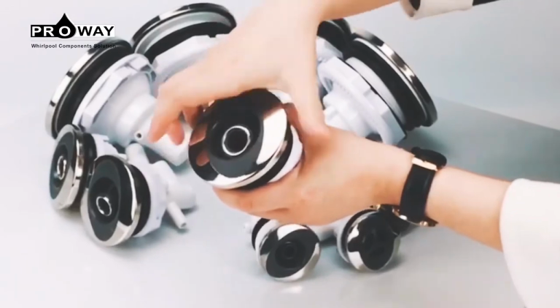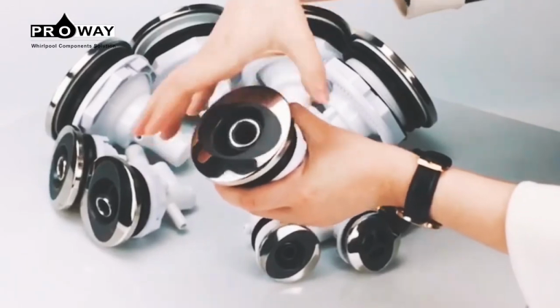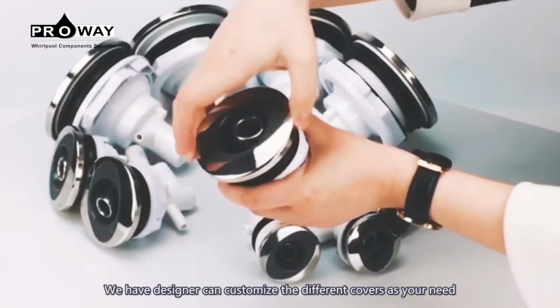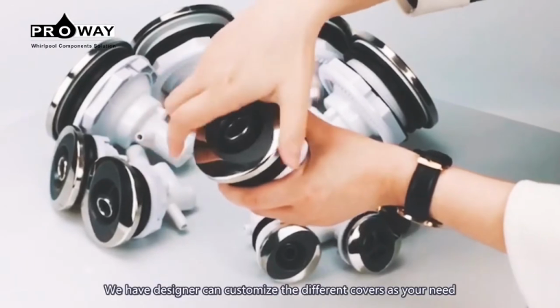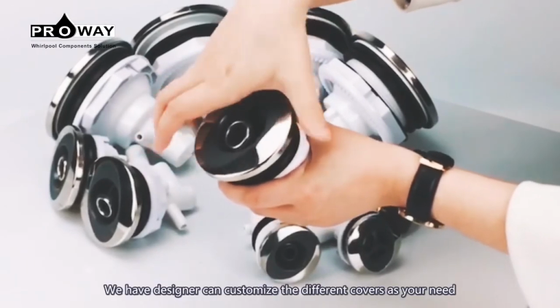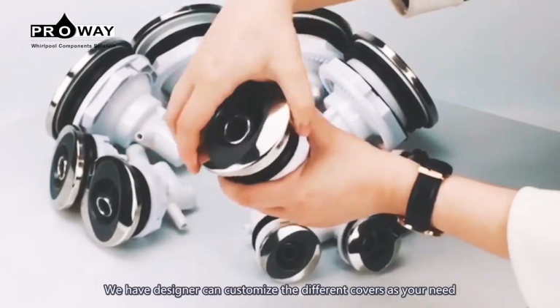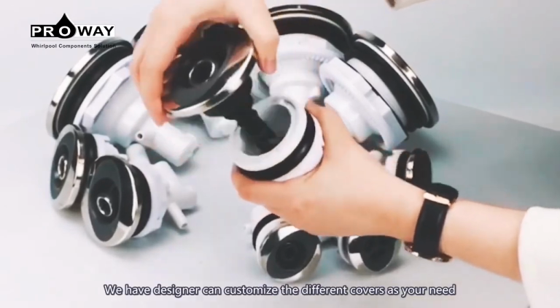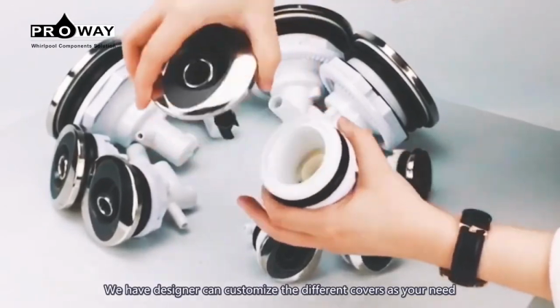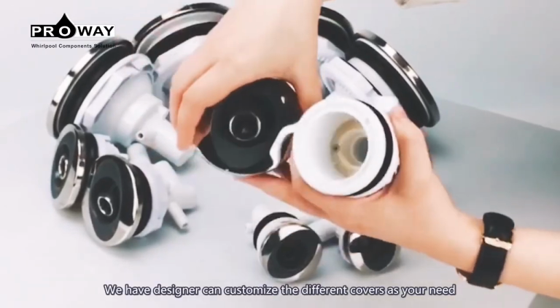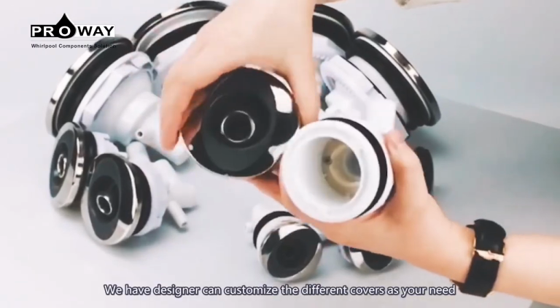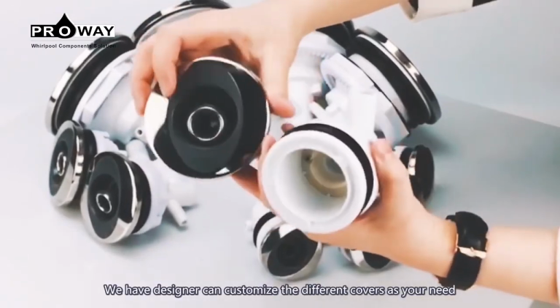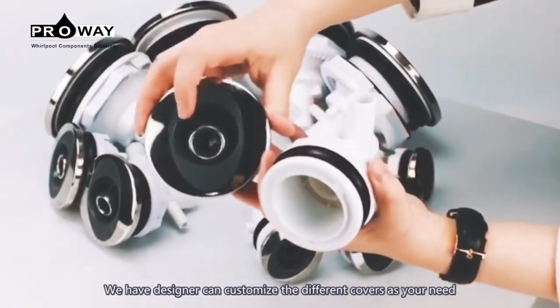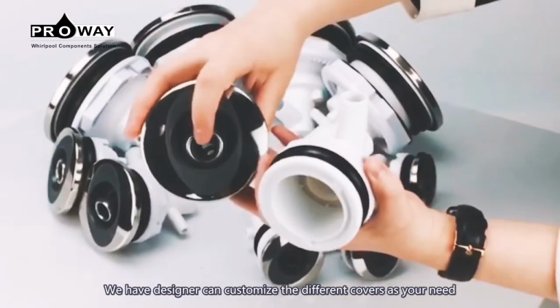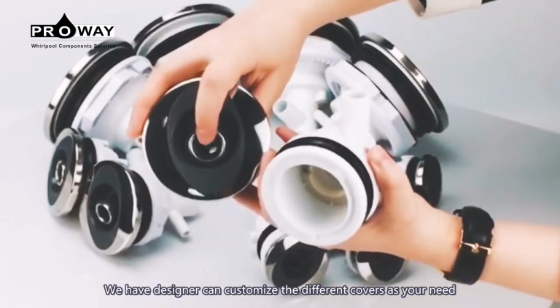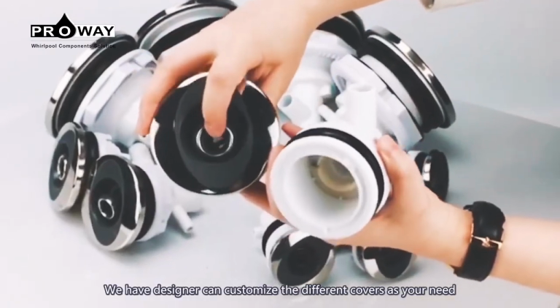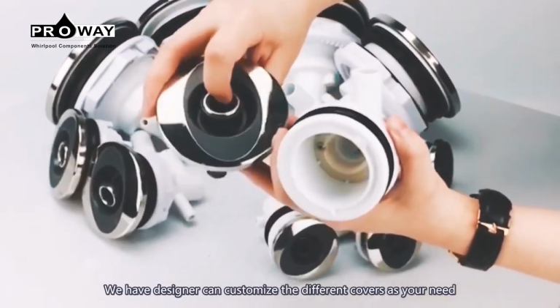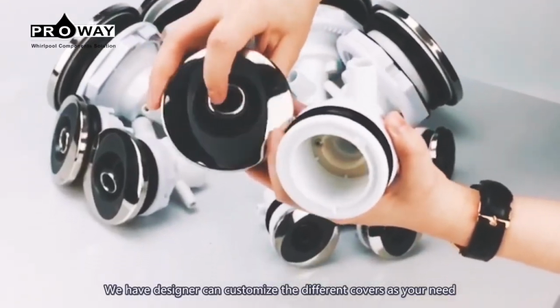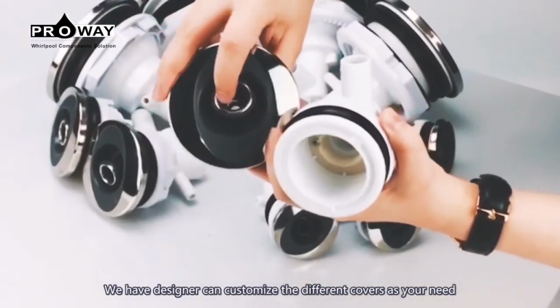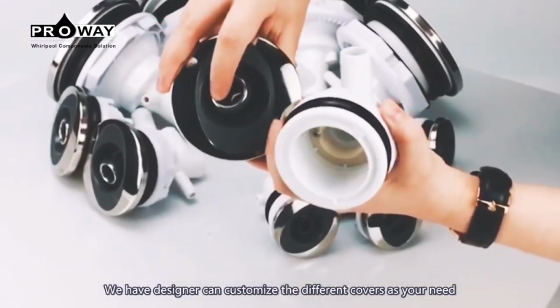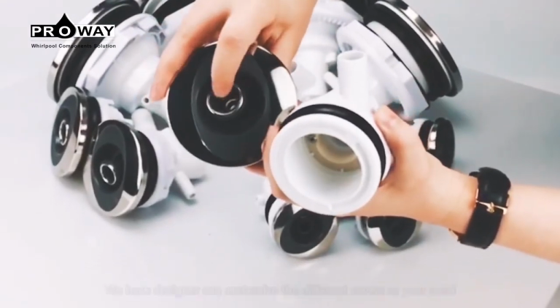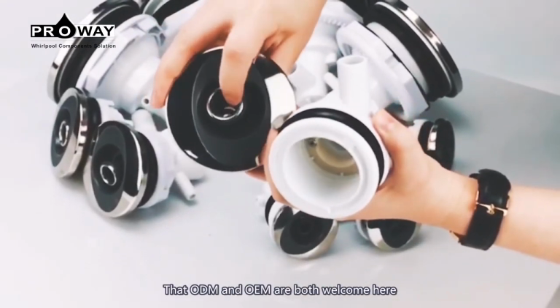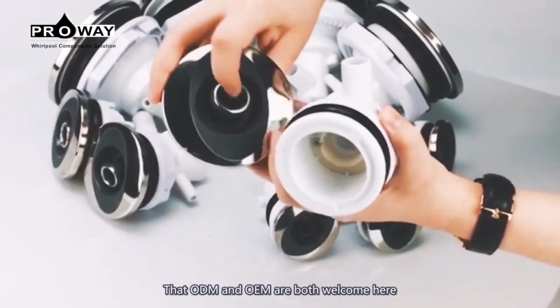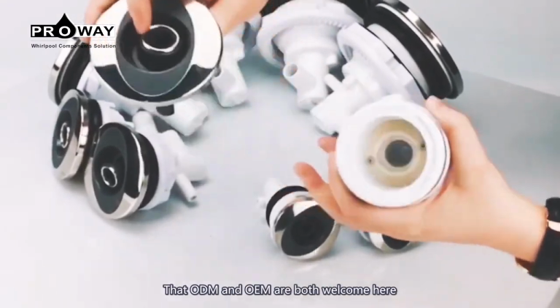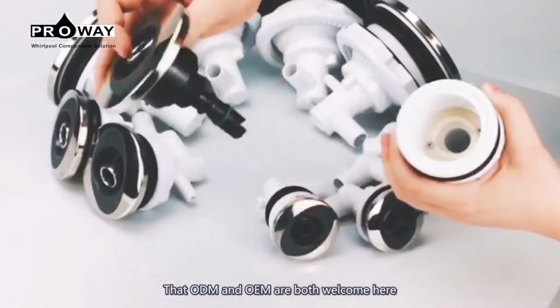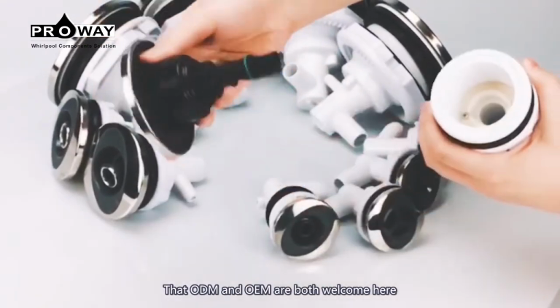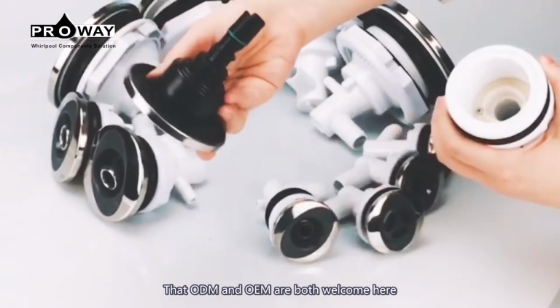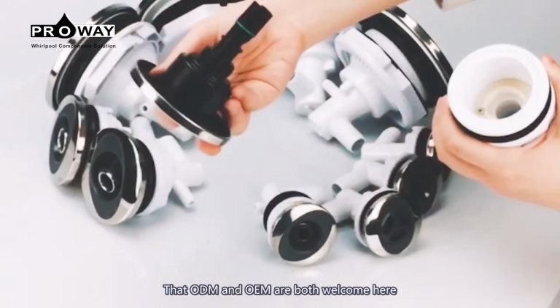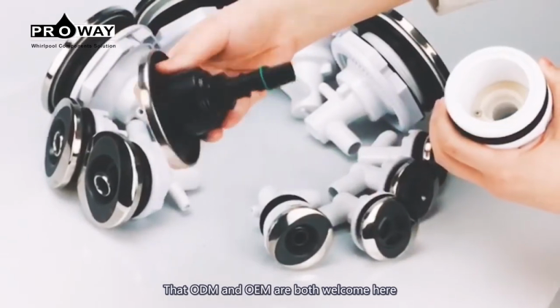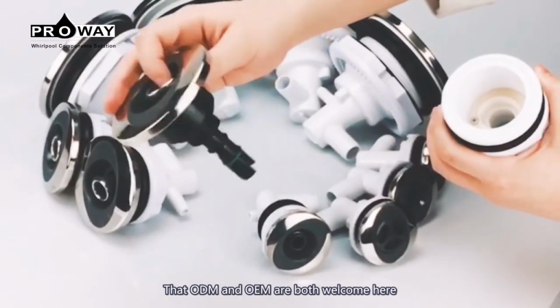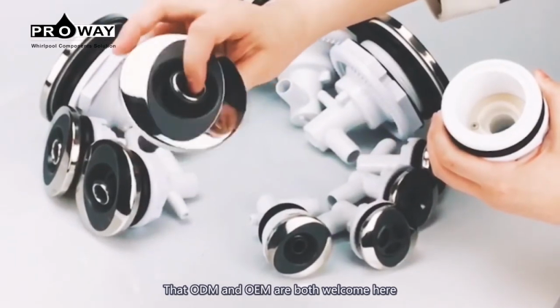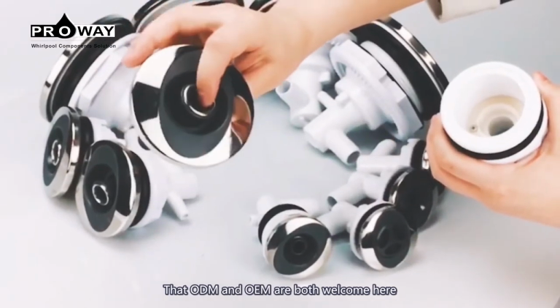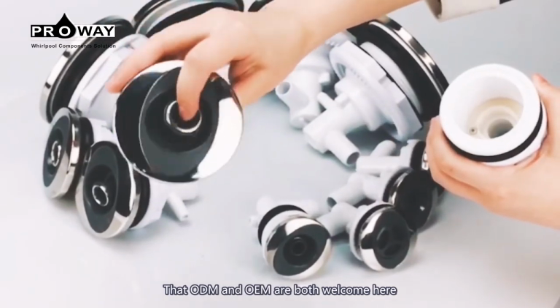We have designers who can customize the different covers as you need. ODM and OEM are both welcome here.